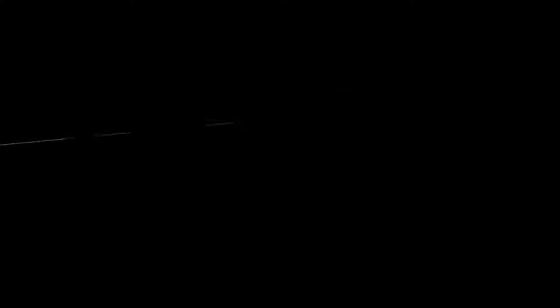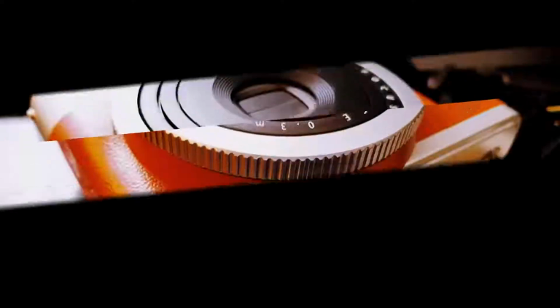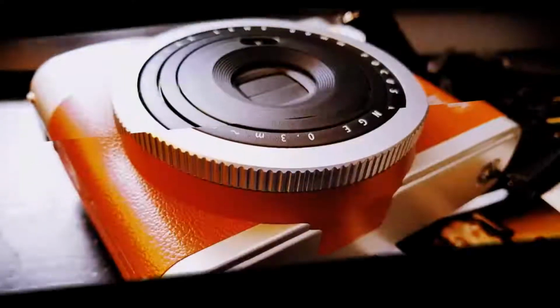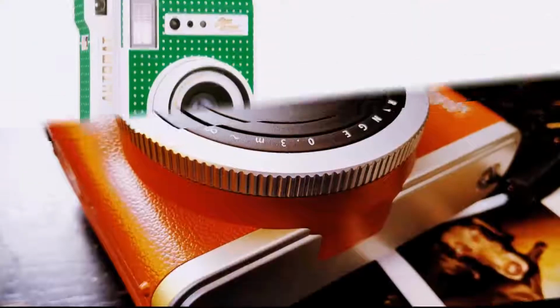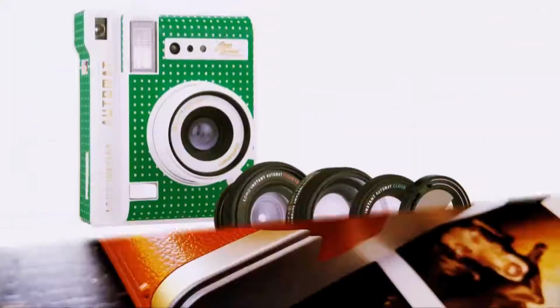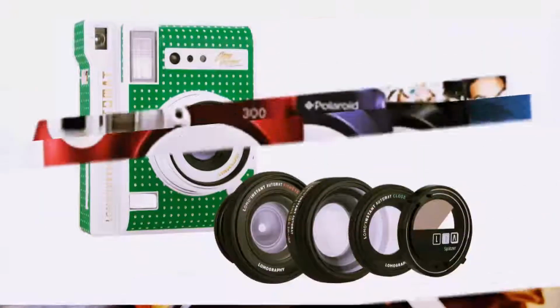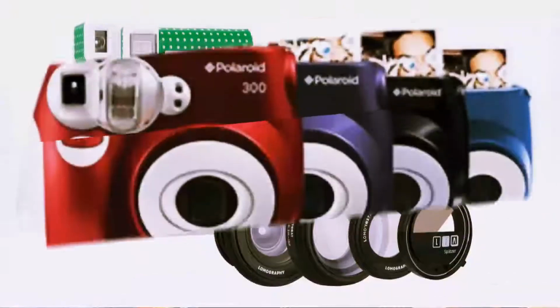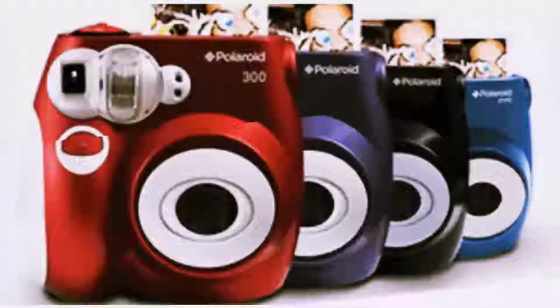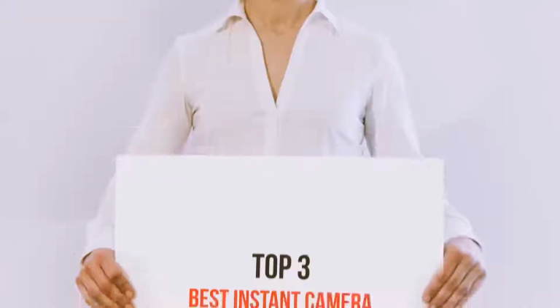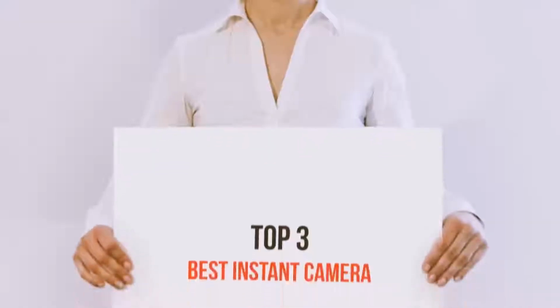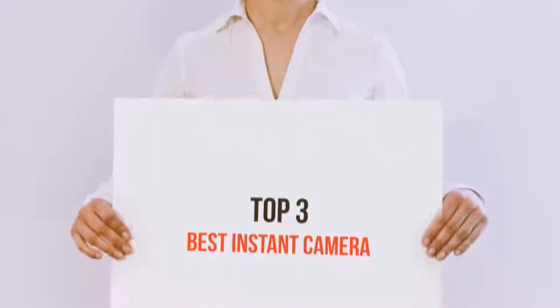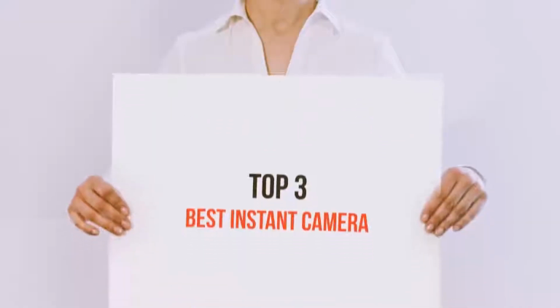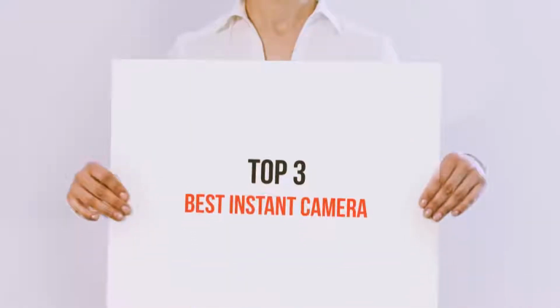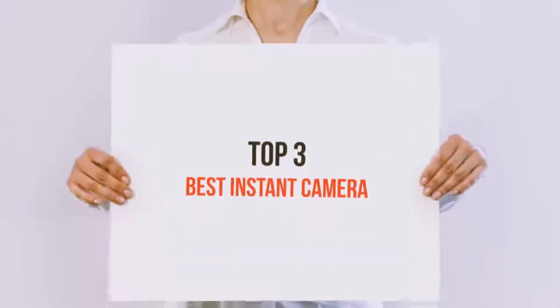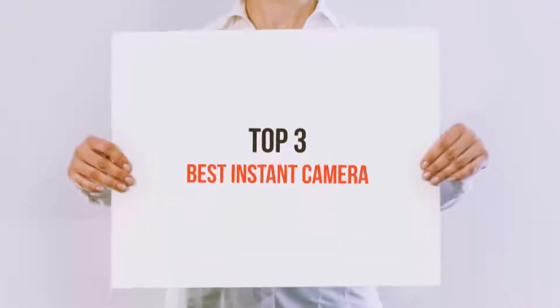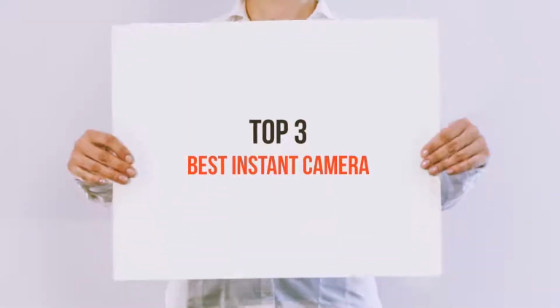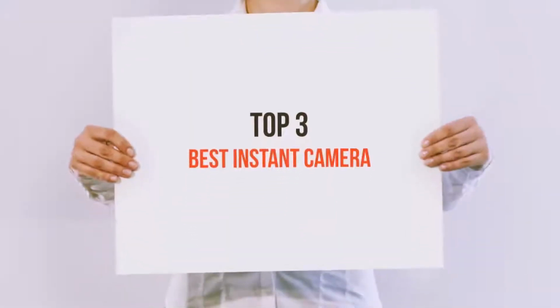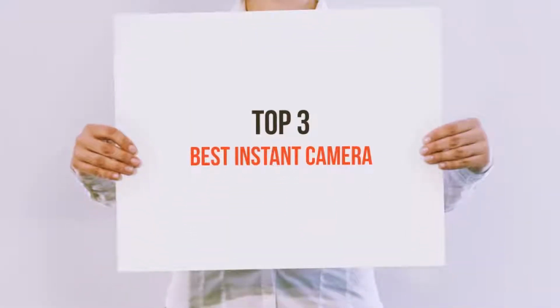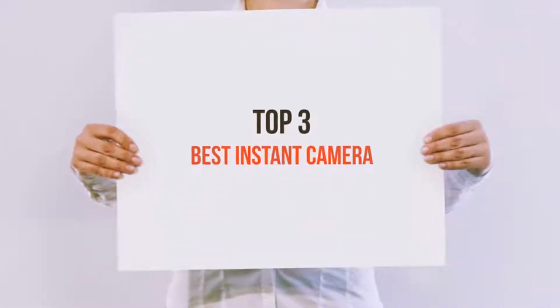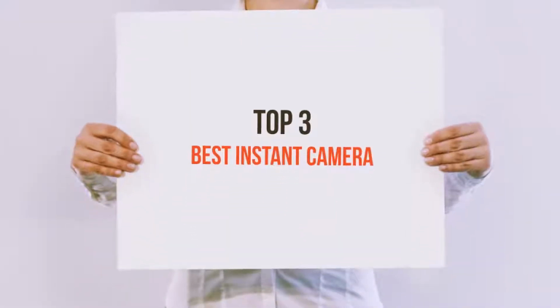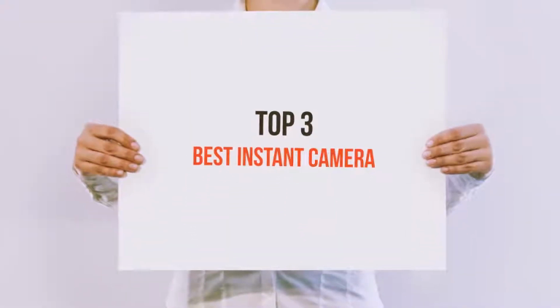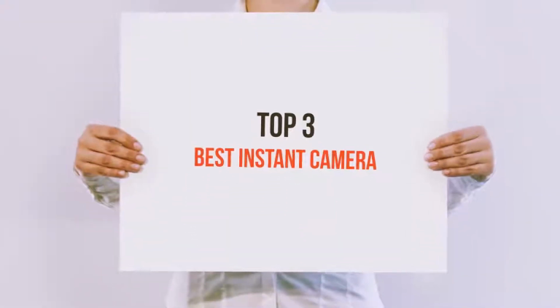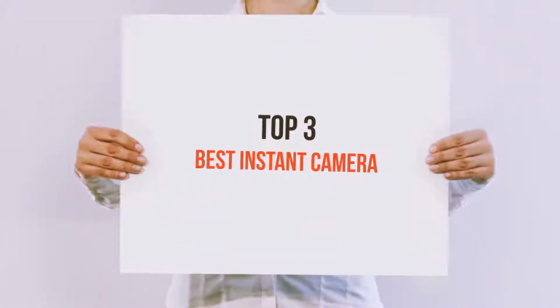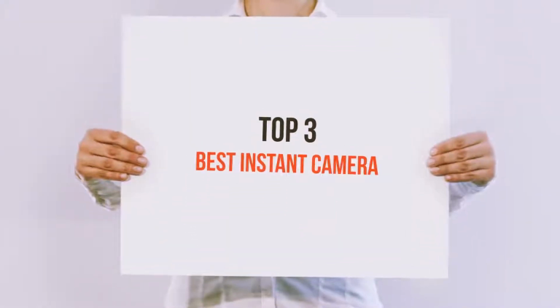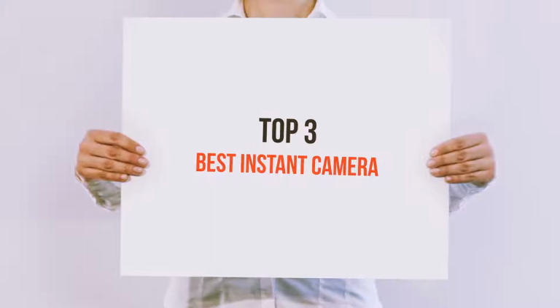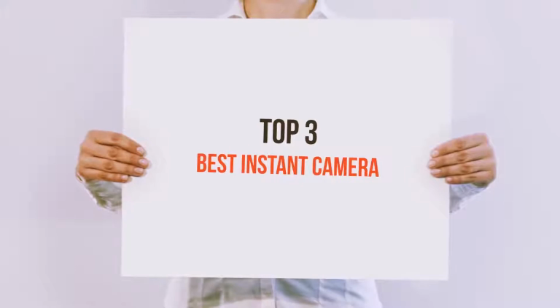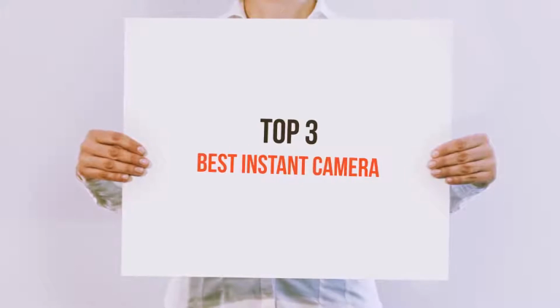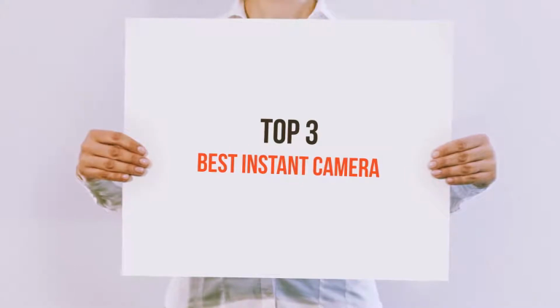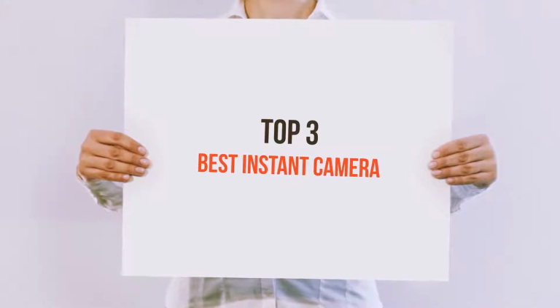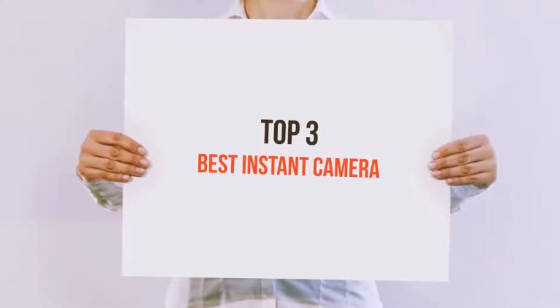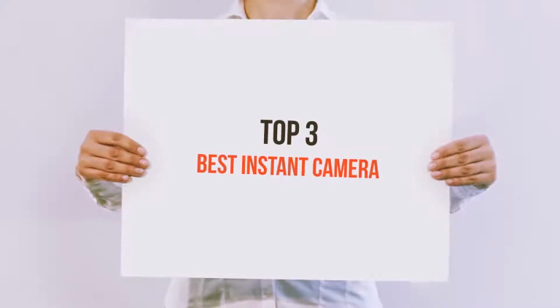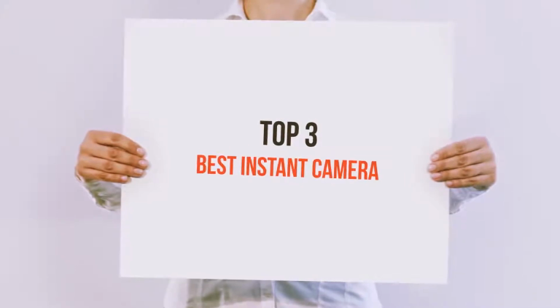Hello guys, welcome back to my channel. Today I'm gonna talk about the top 3 best instant cameras.